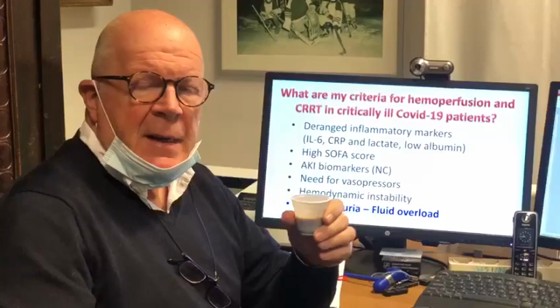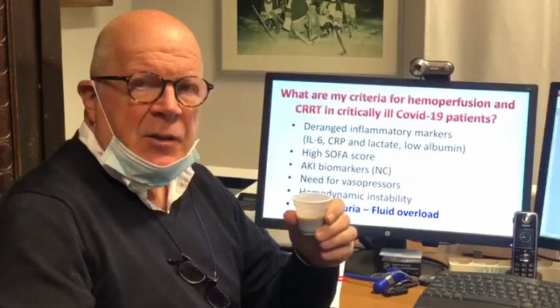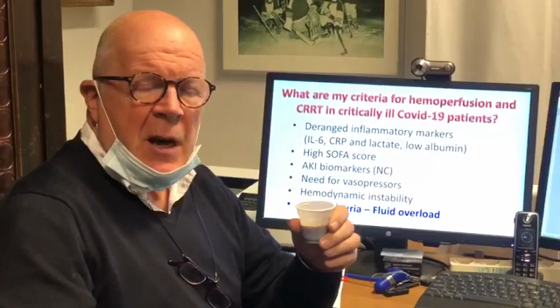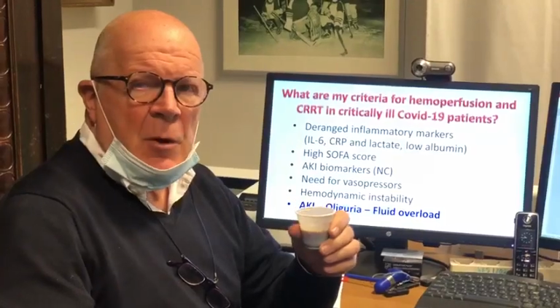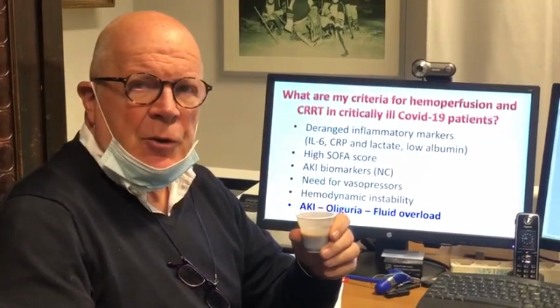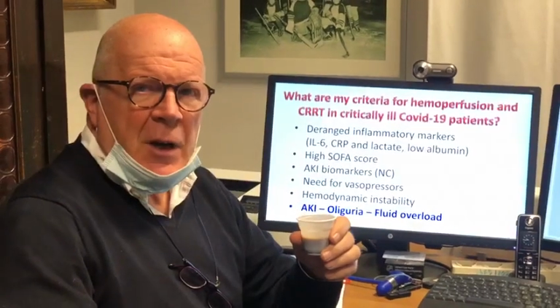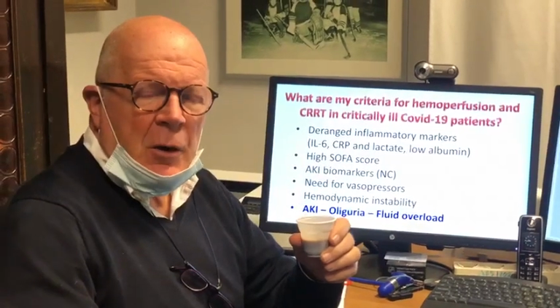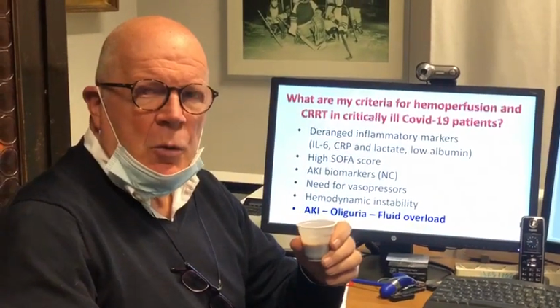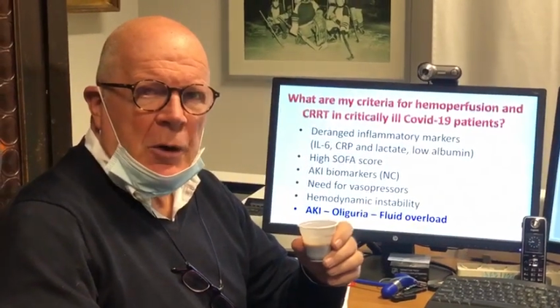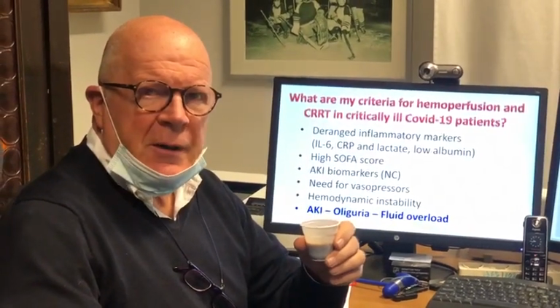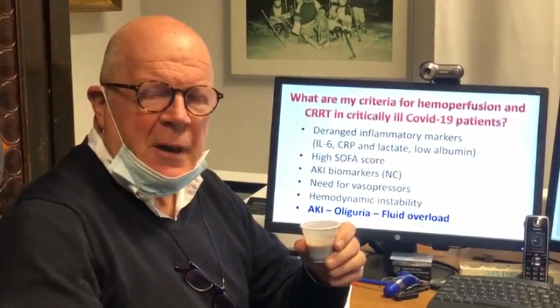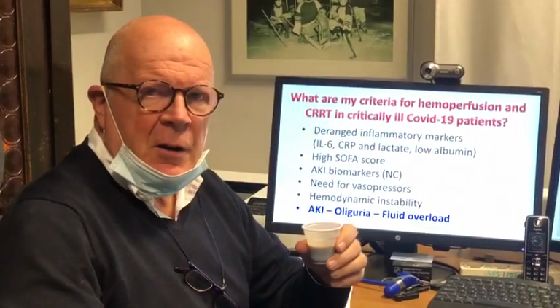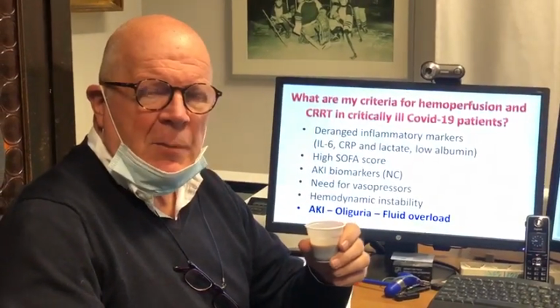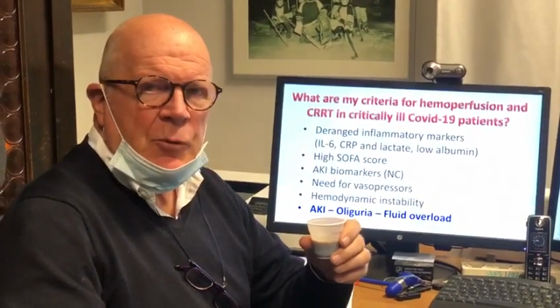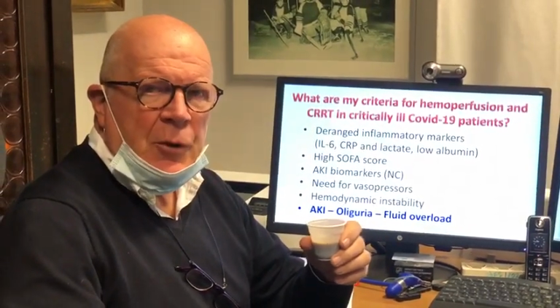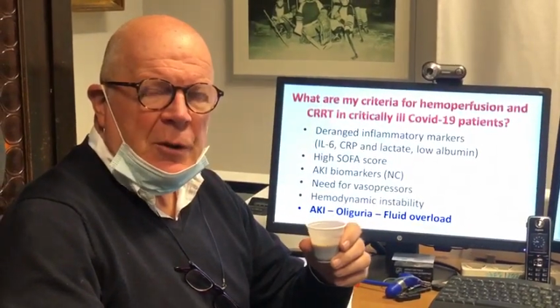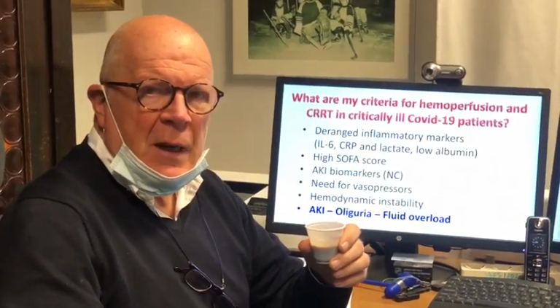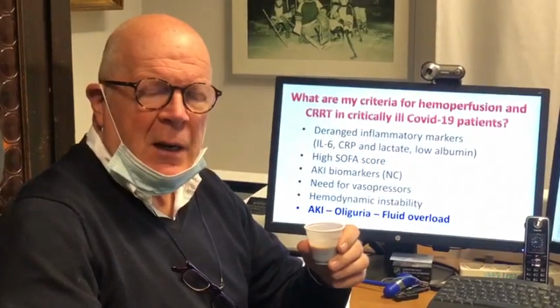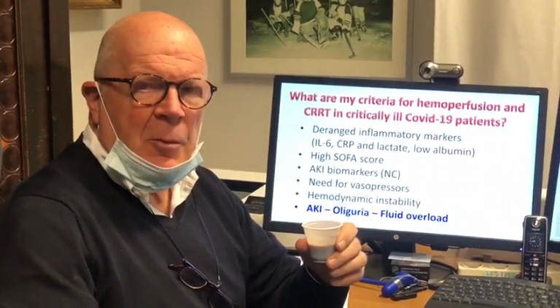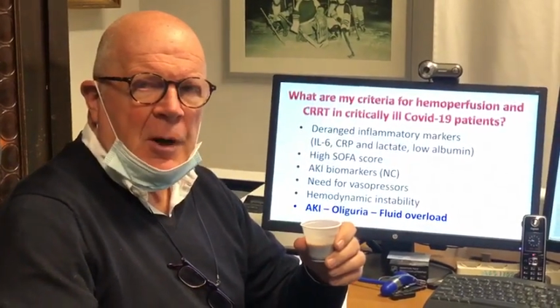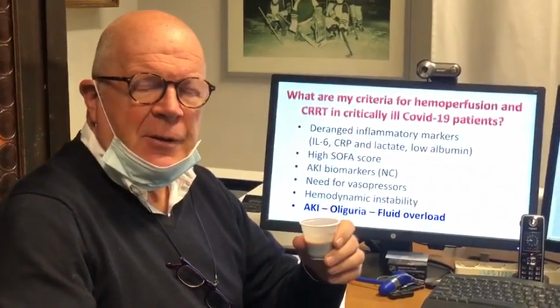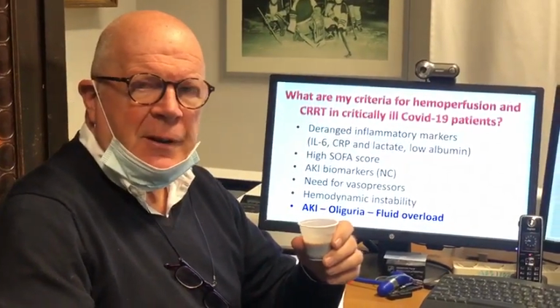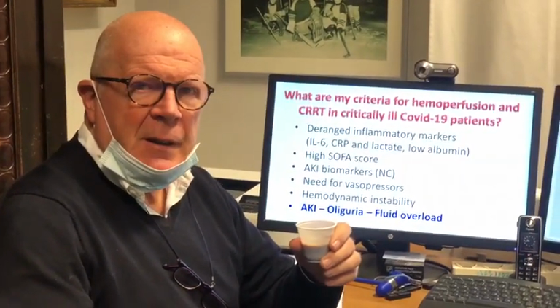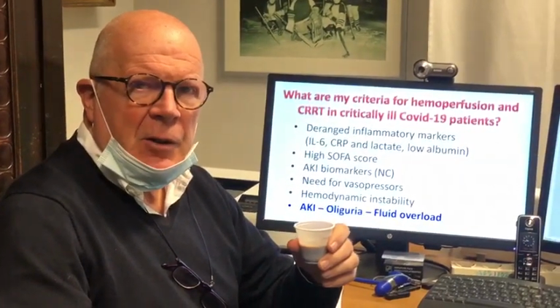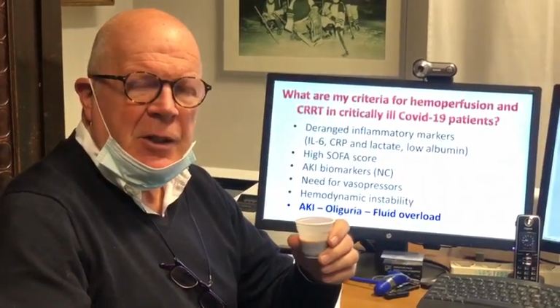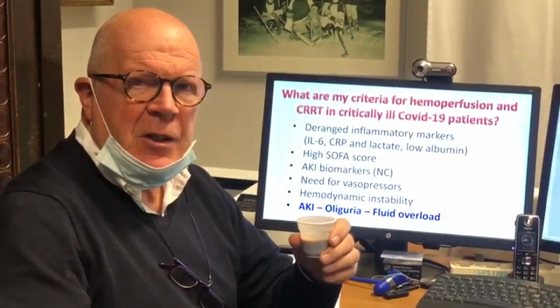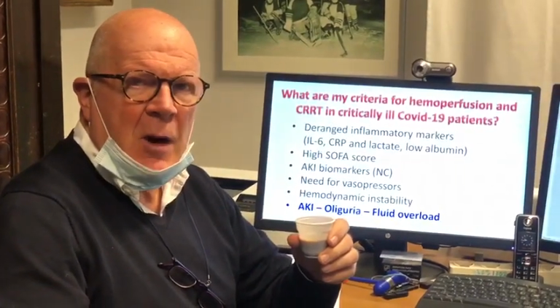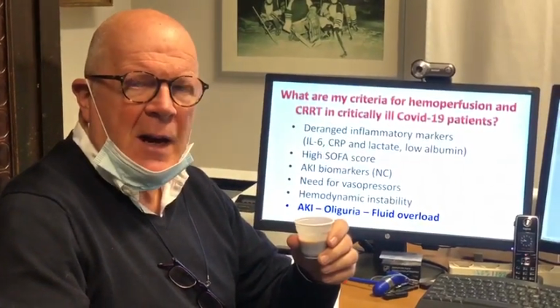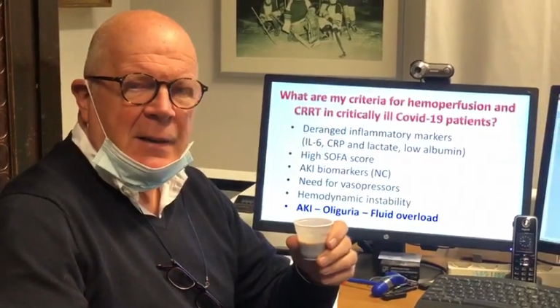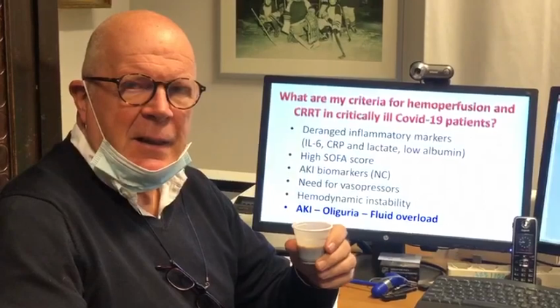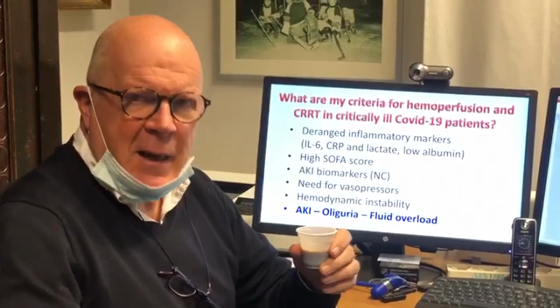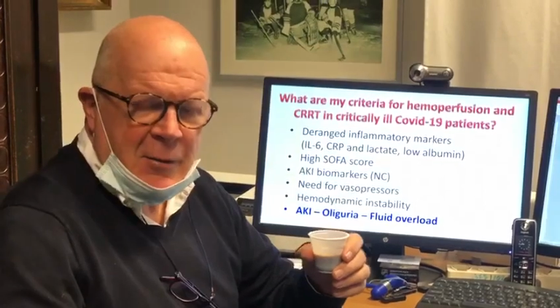Ciao mondo, hello world, hola mondo, hello mond, konnichiwa, ni hao.